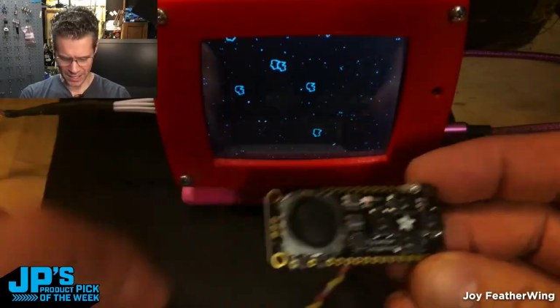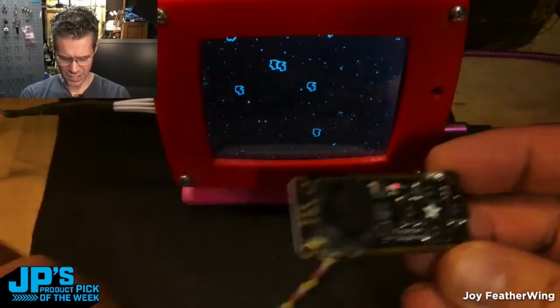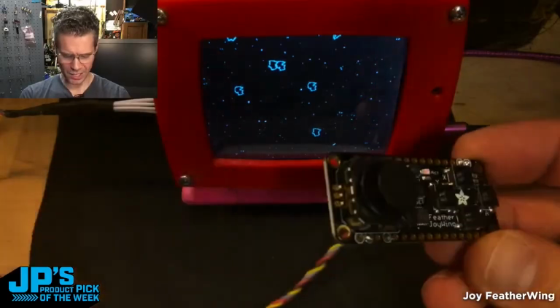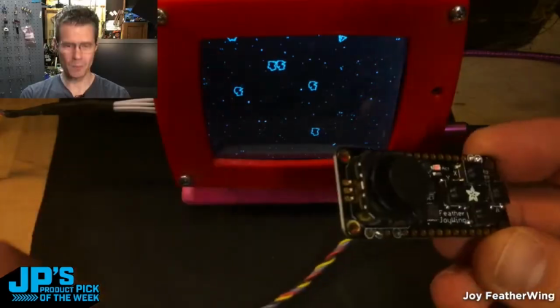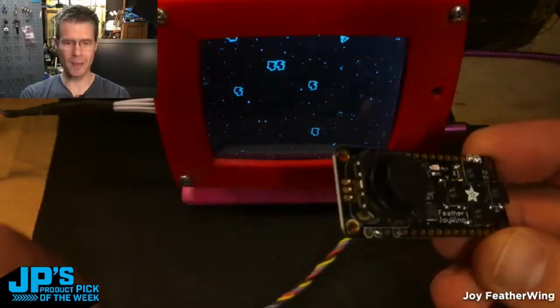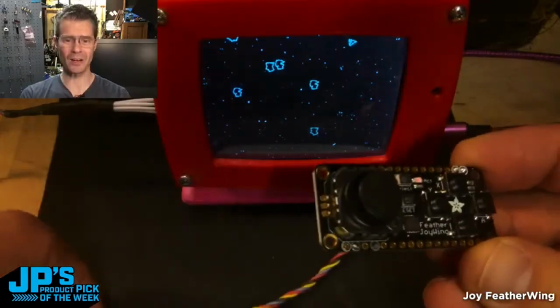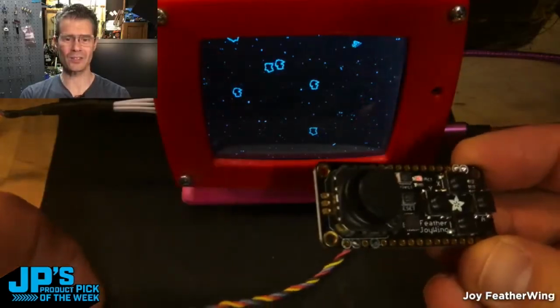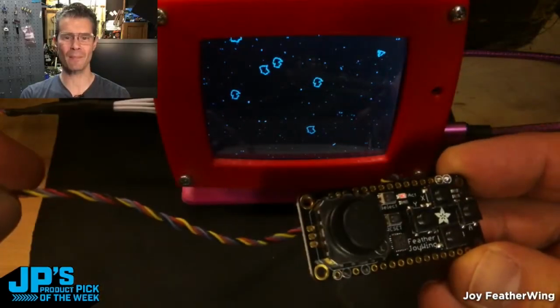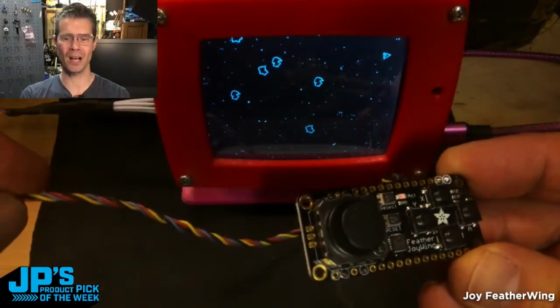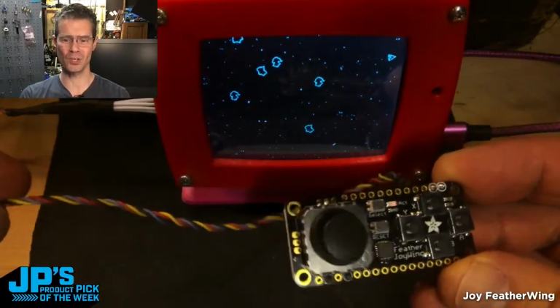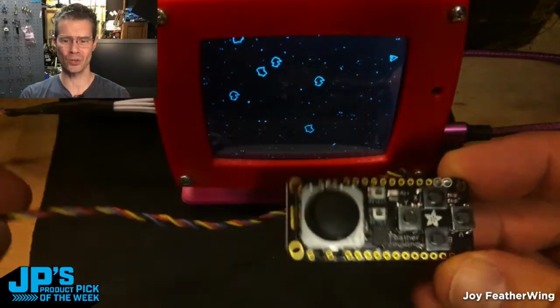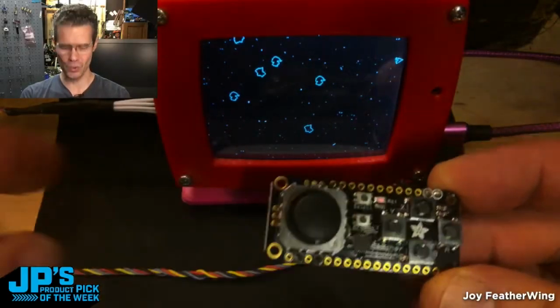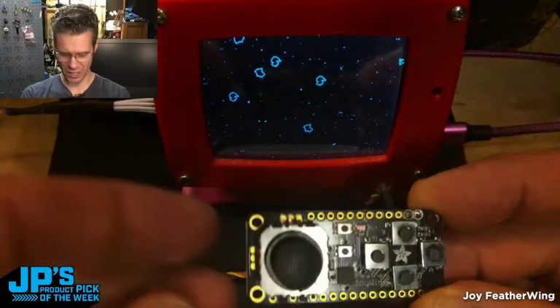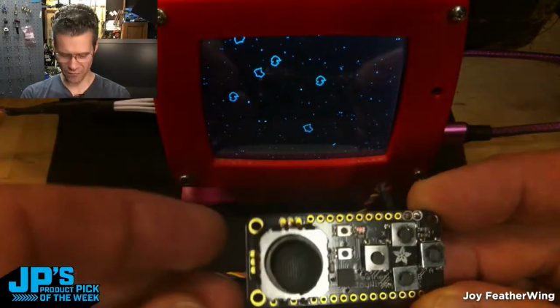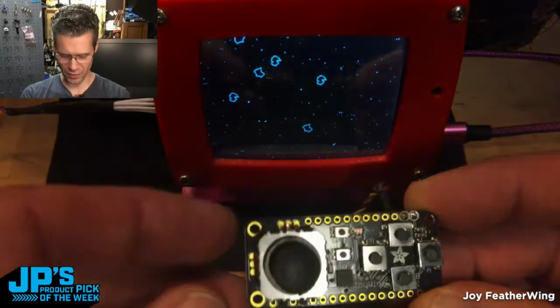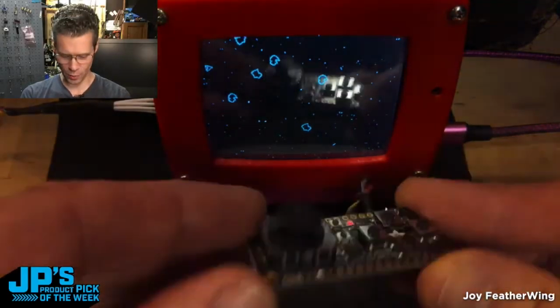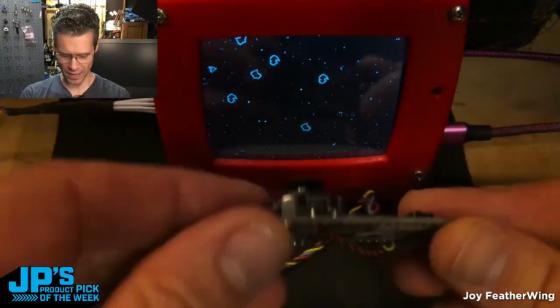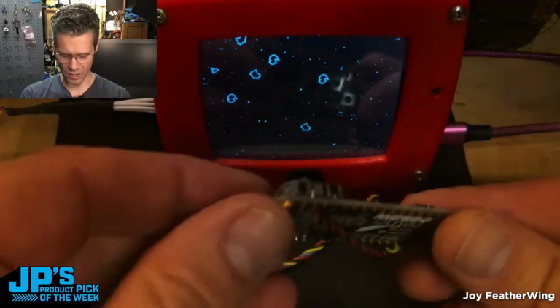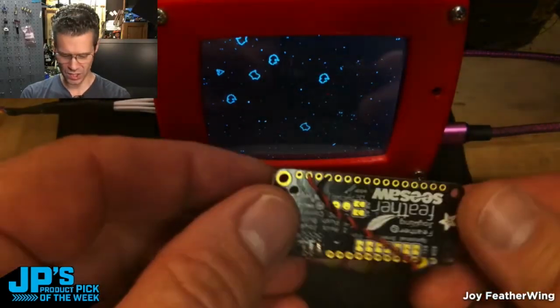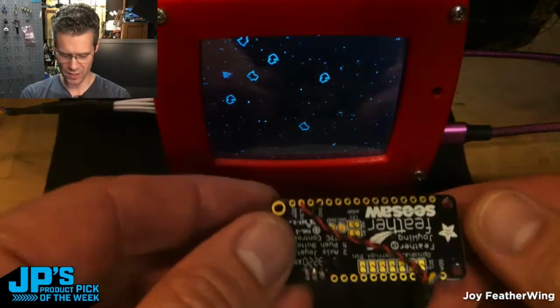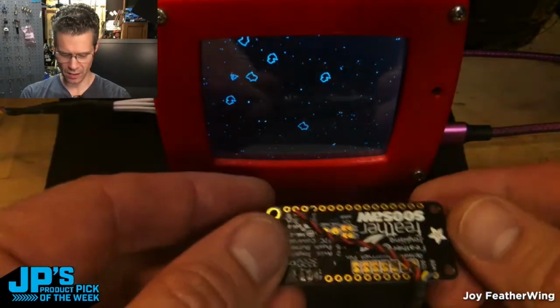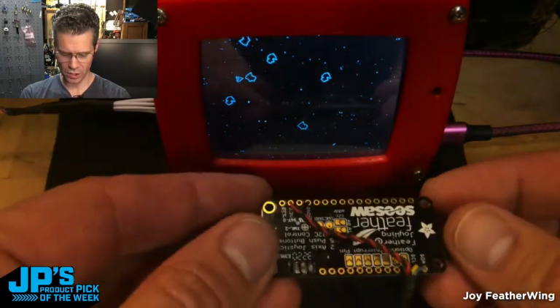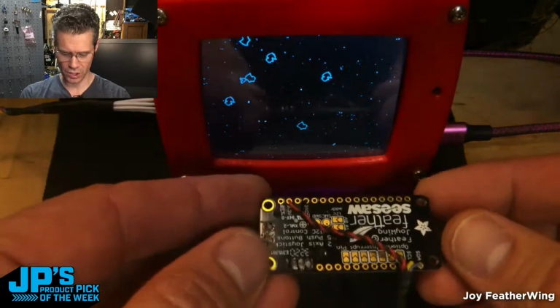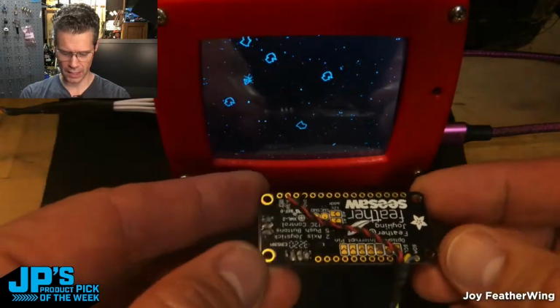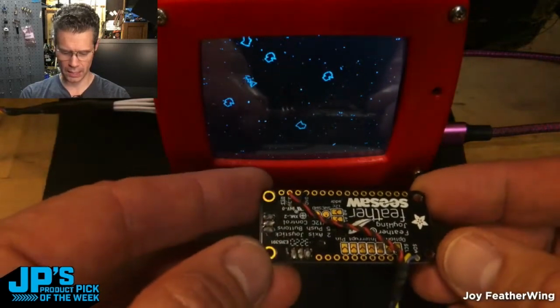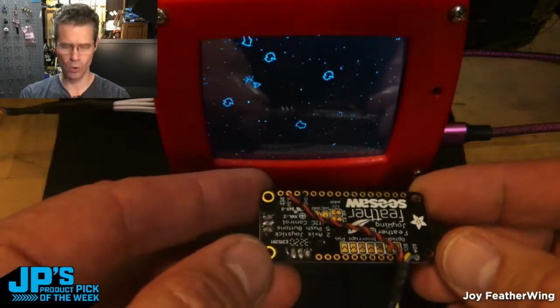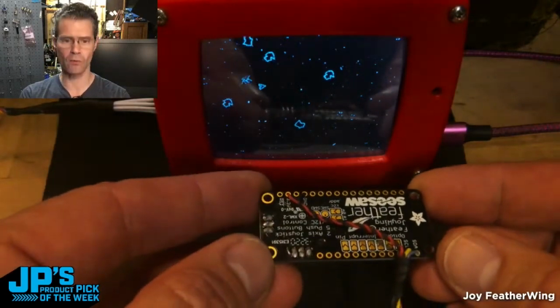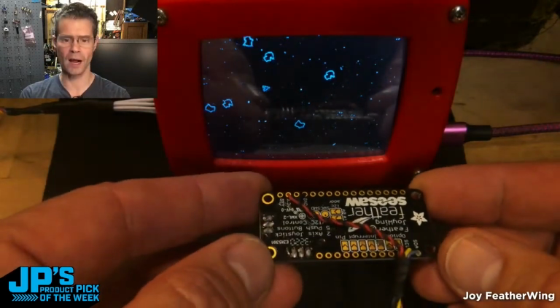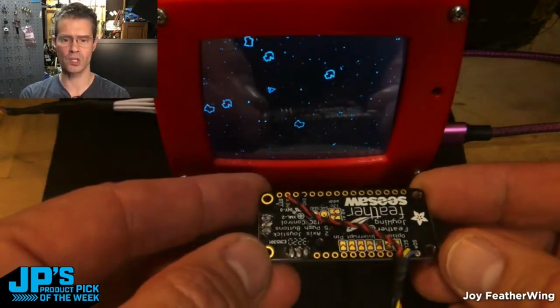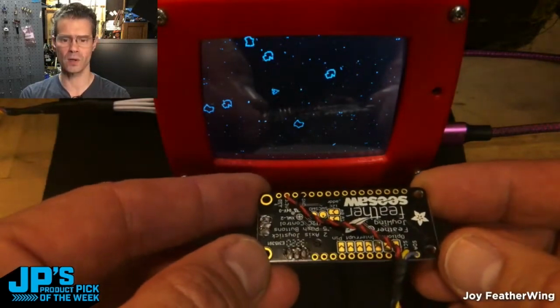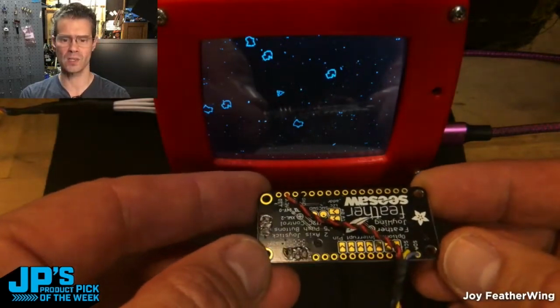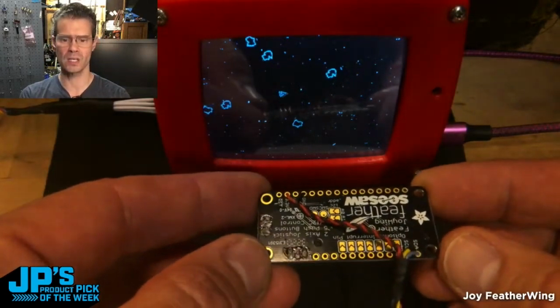What I decided to do is make a little game console using the Featherwing, and you can see there it's just connected over I²C.